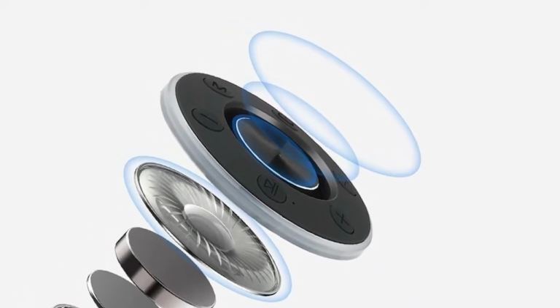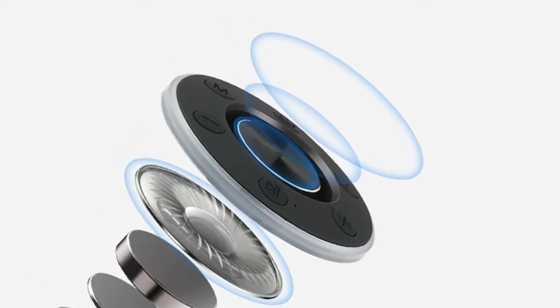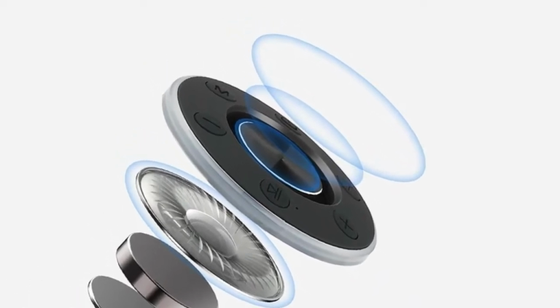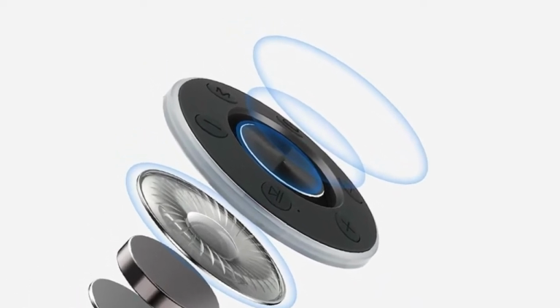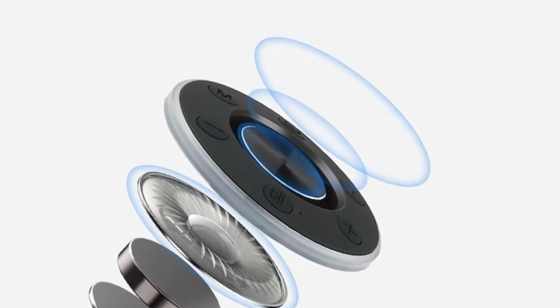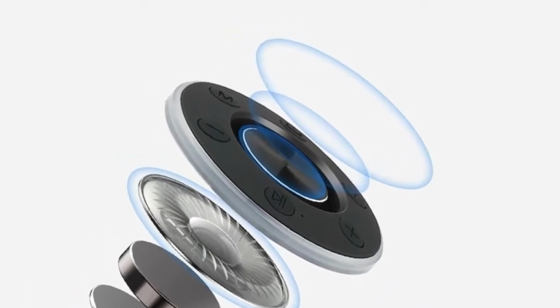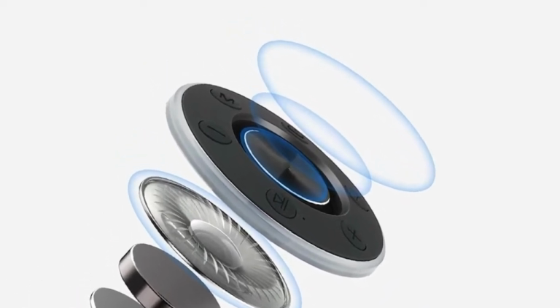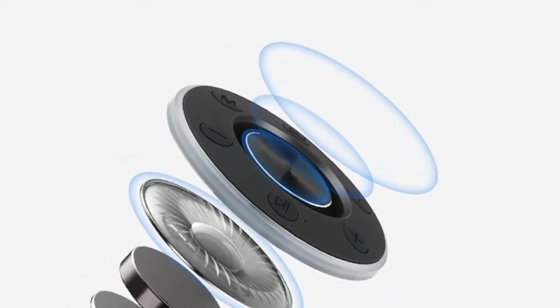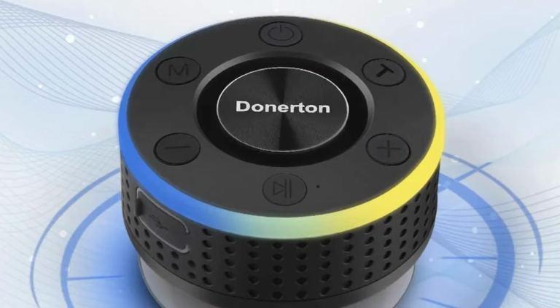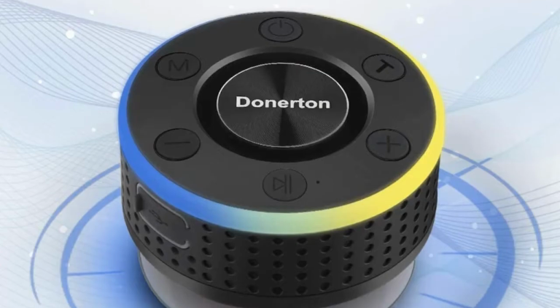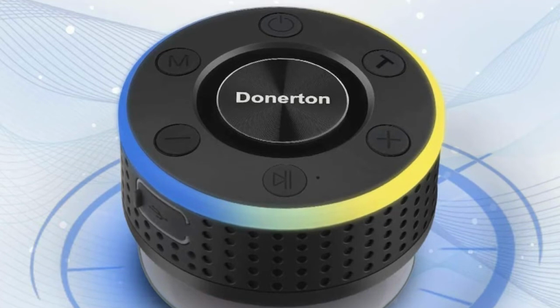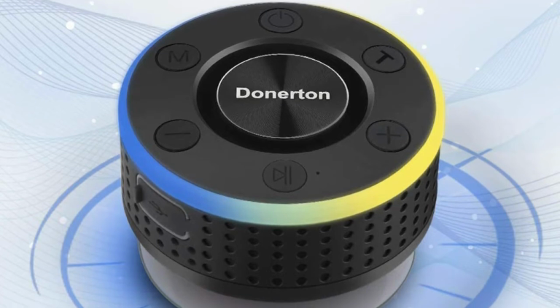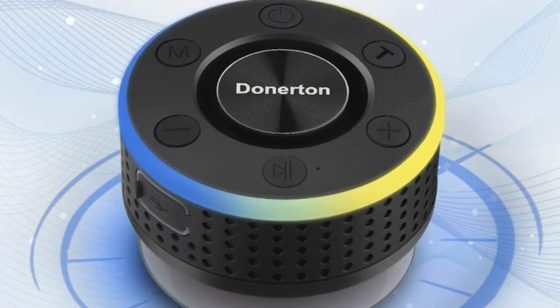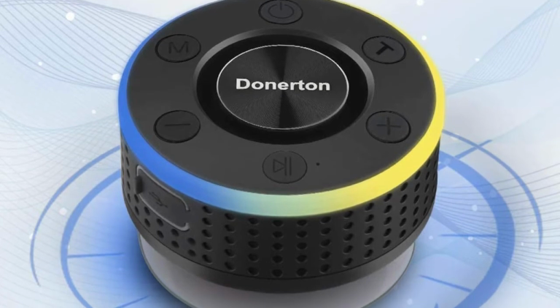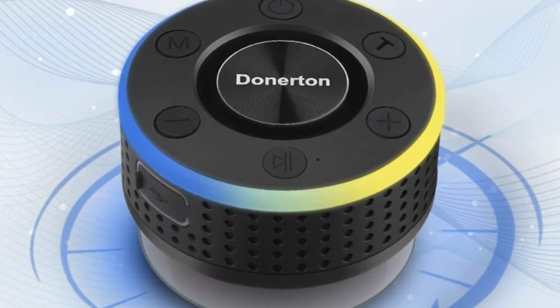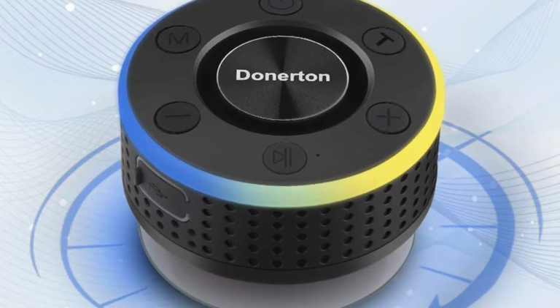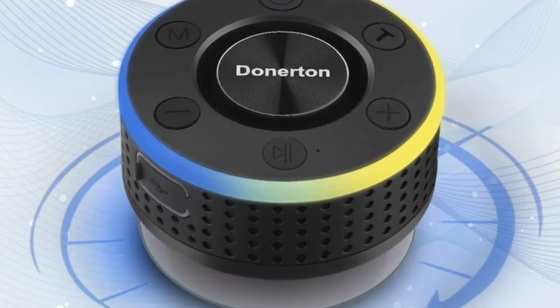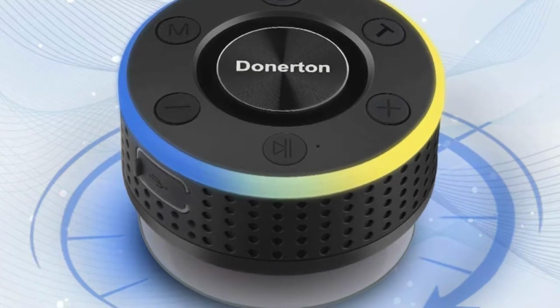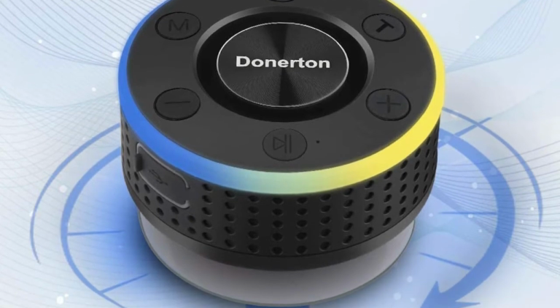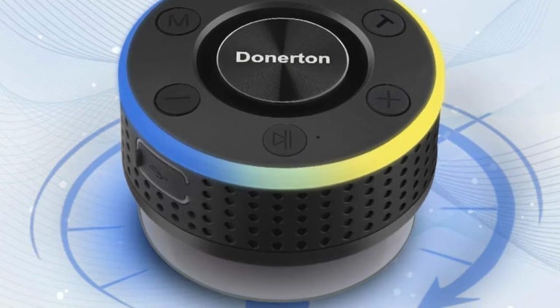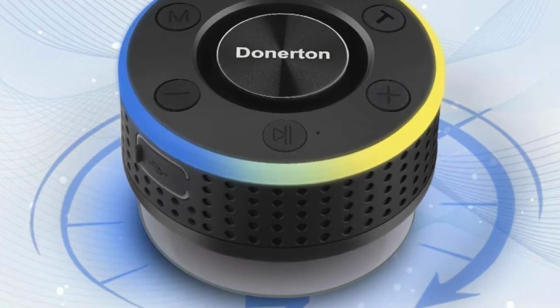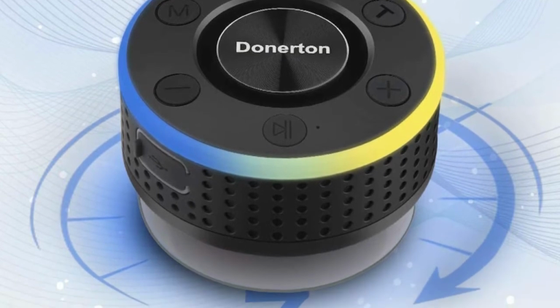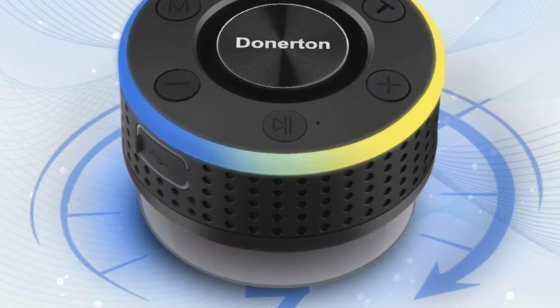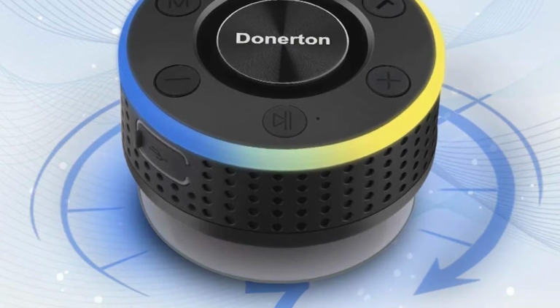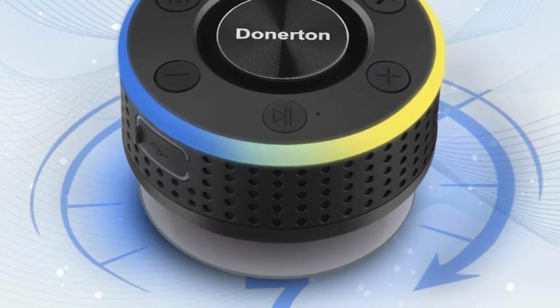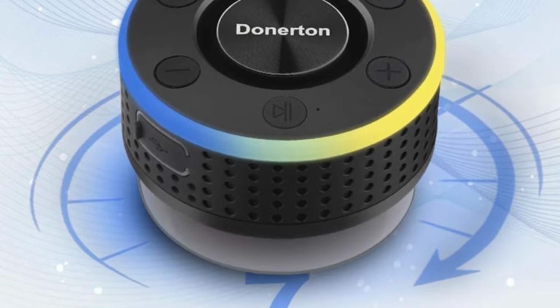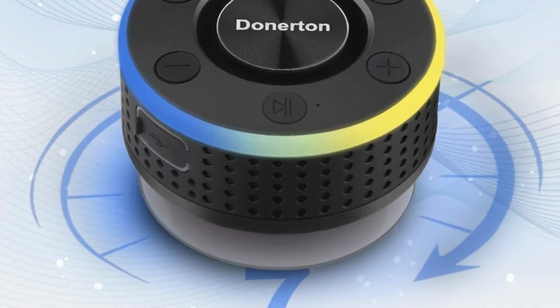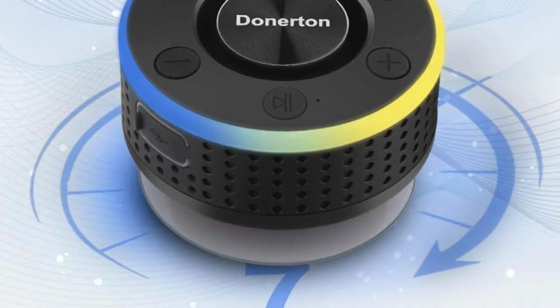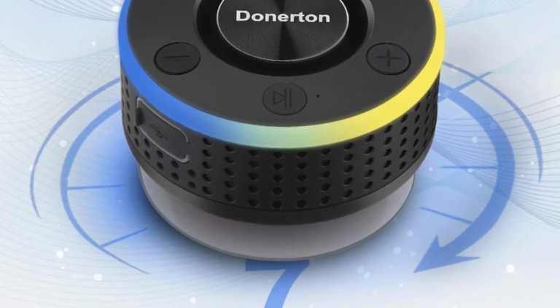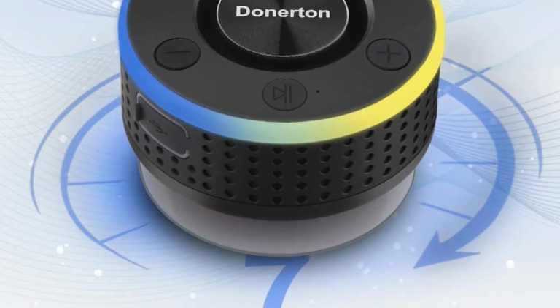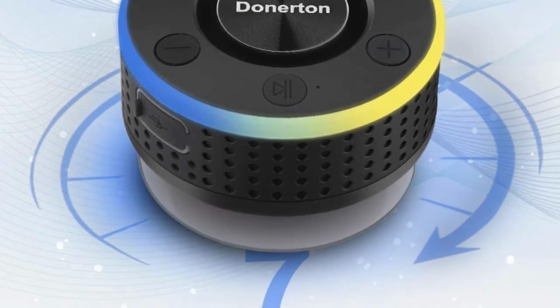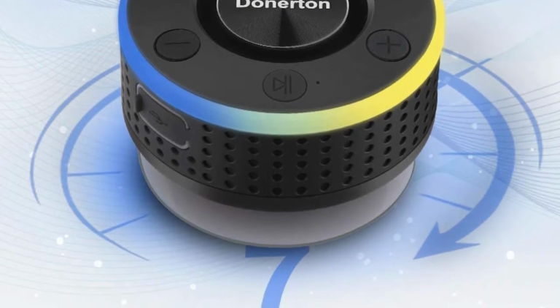The portable Bluetooth speaker also has a memory function that remembers your last device, allowing you to reconnect effortlessly.